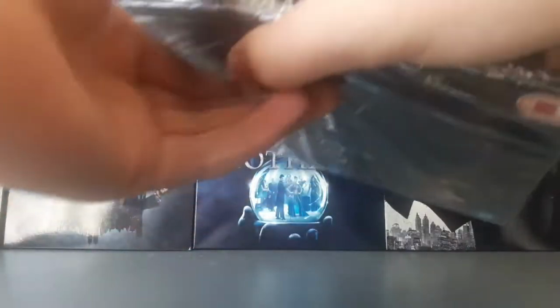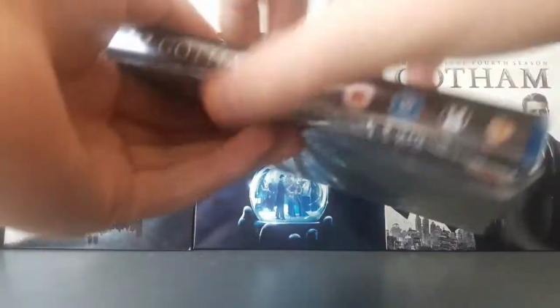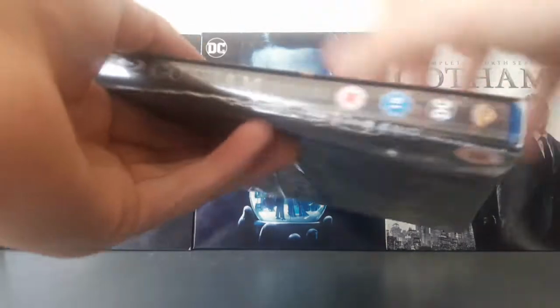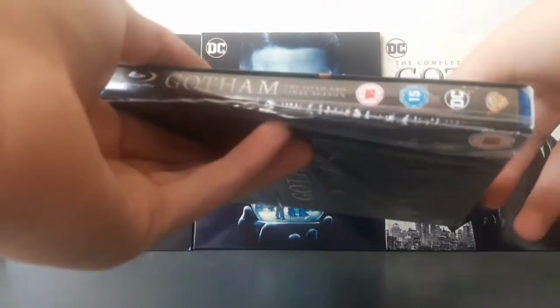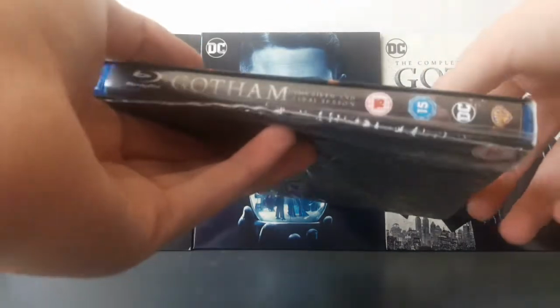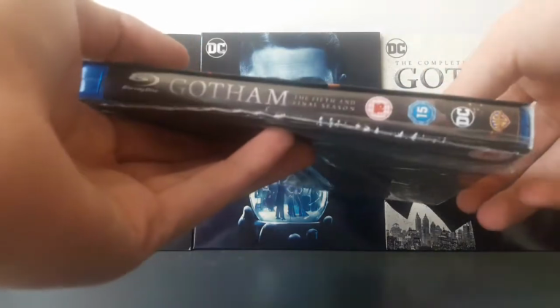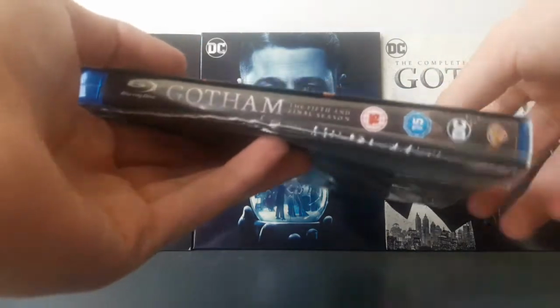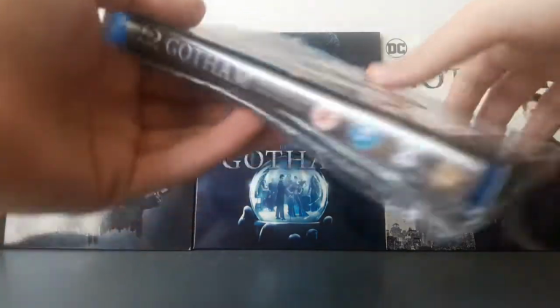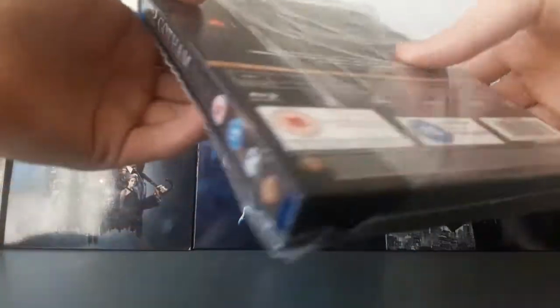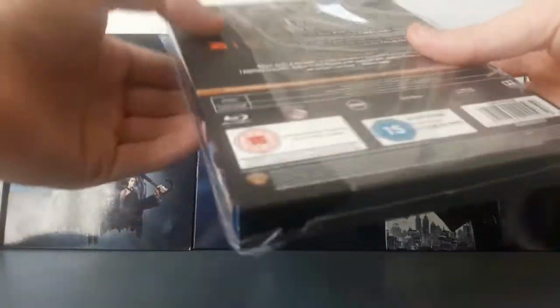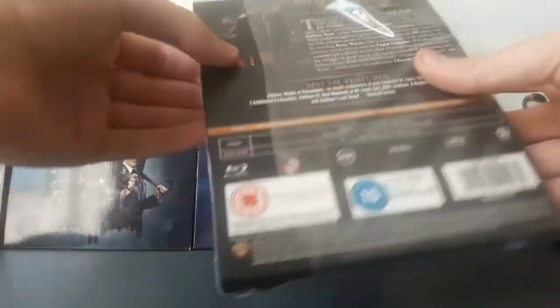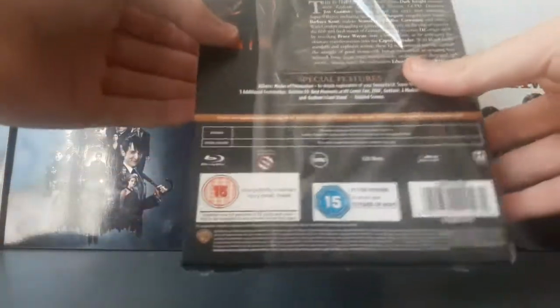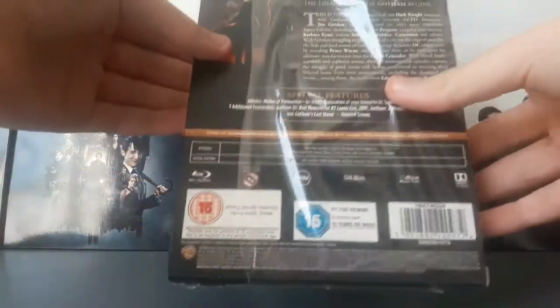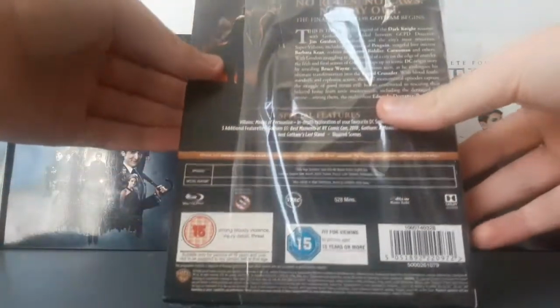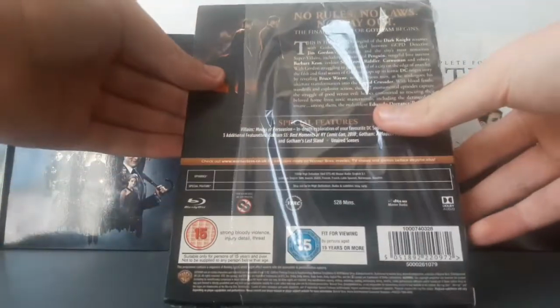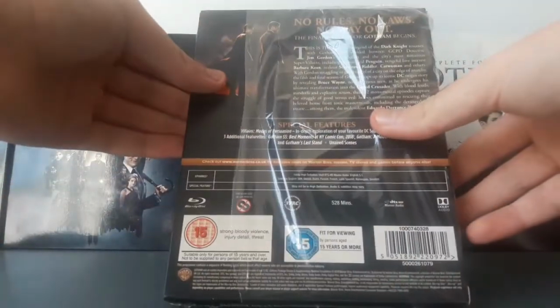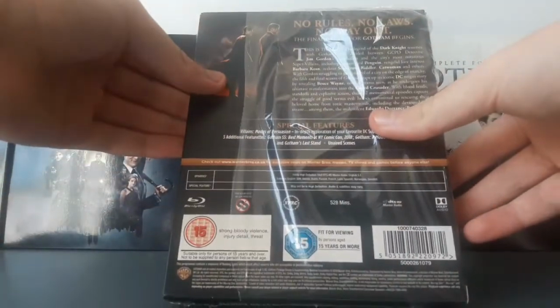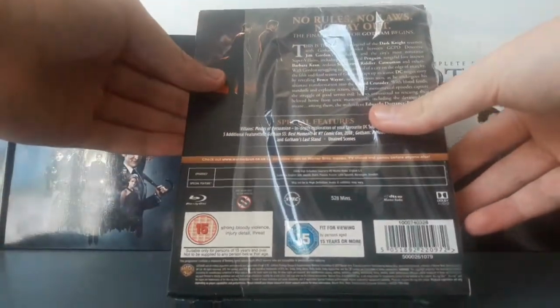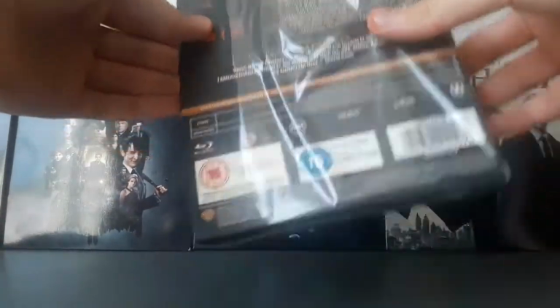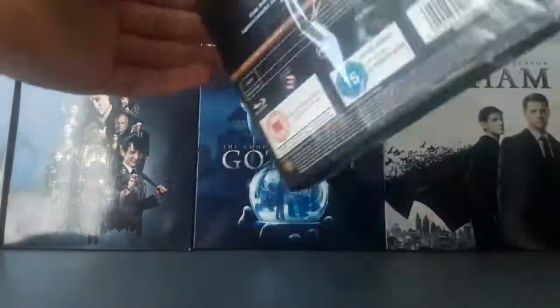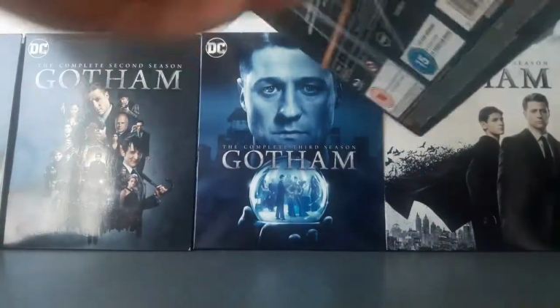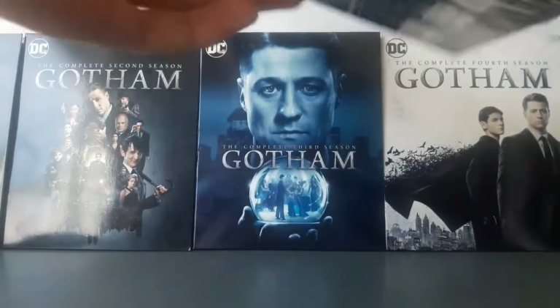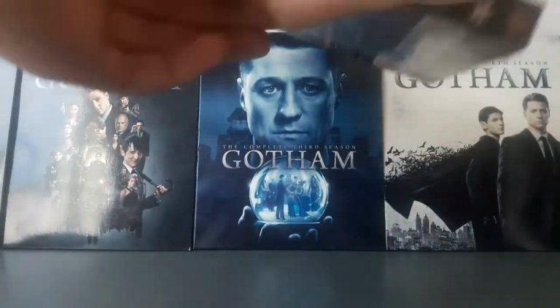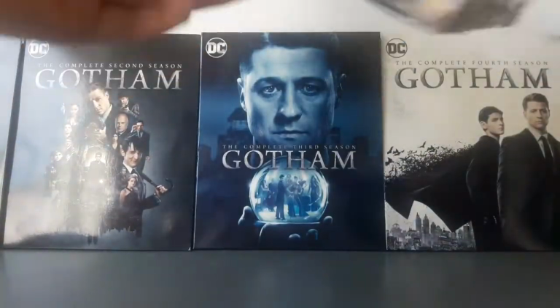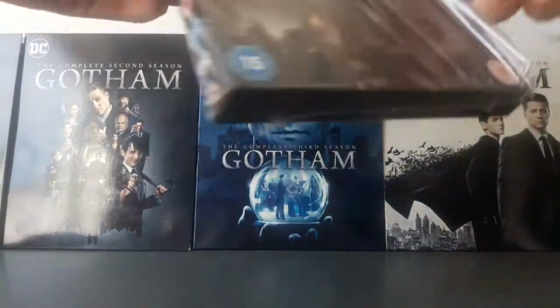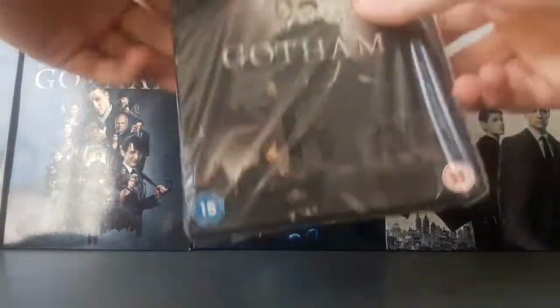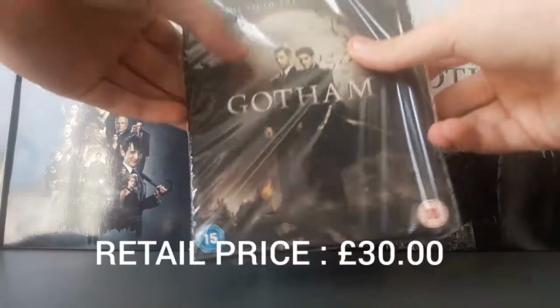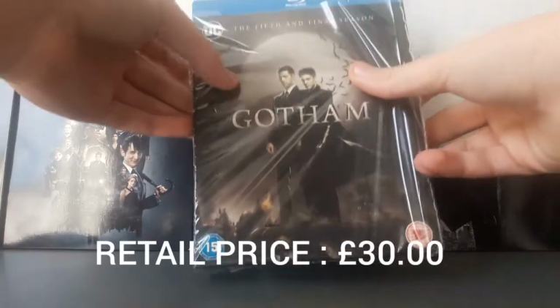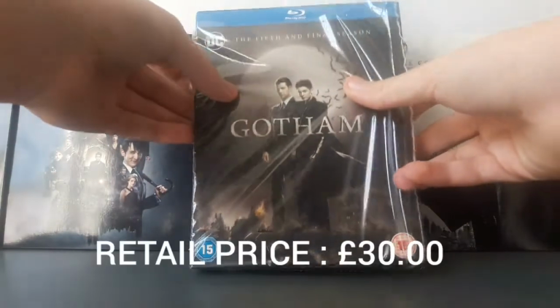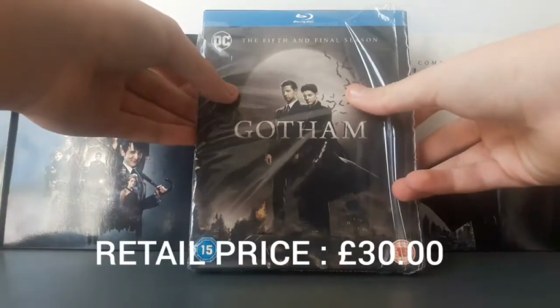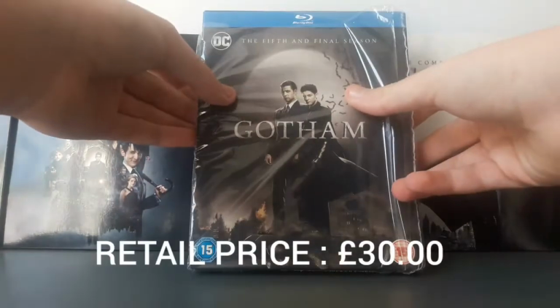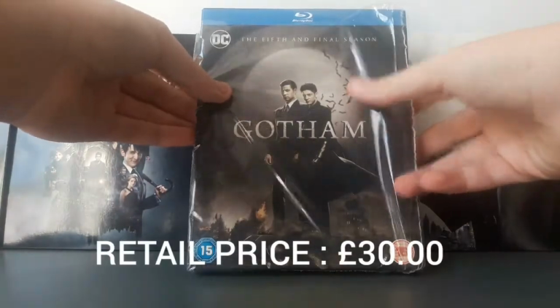We go into some detail, but not a lot. Let's open this bad boy up.